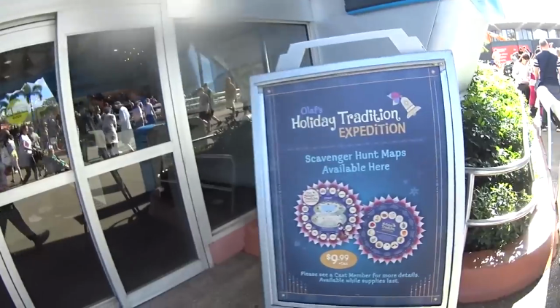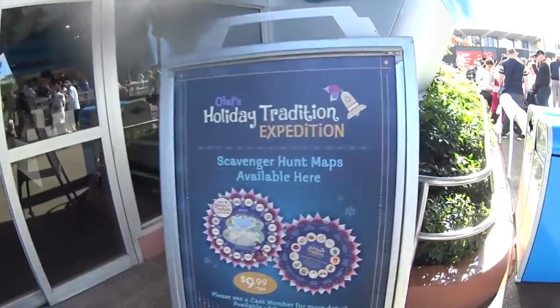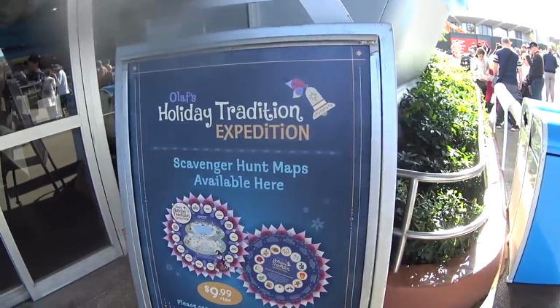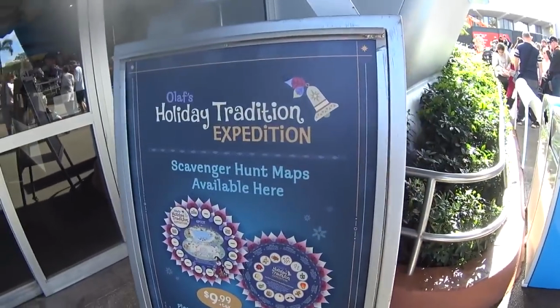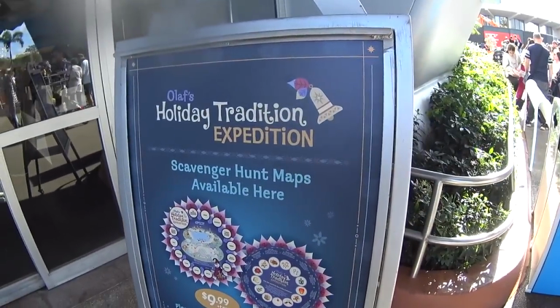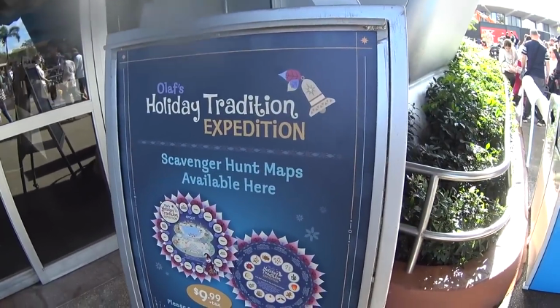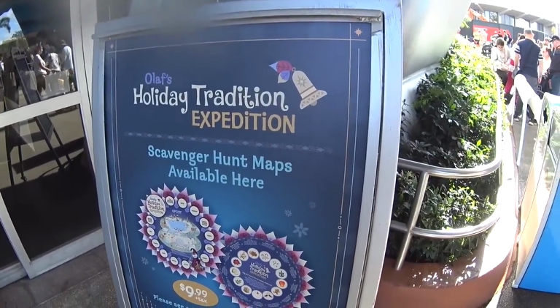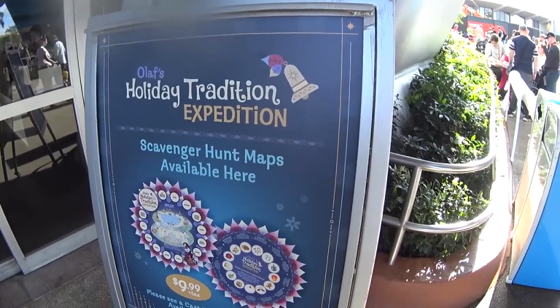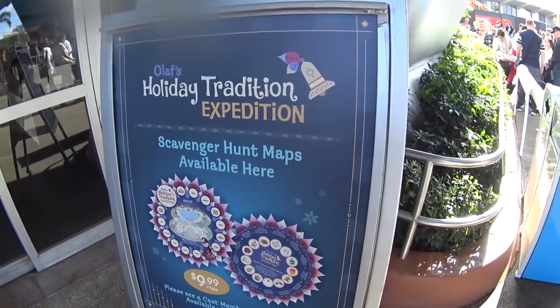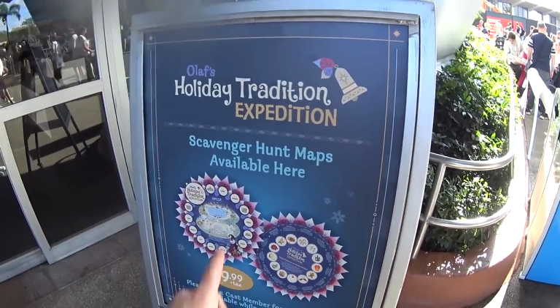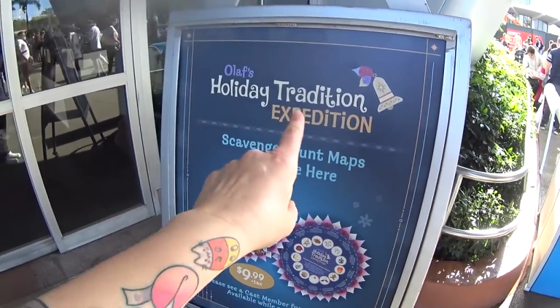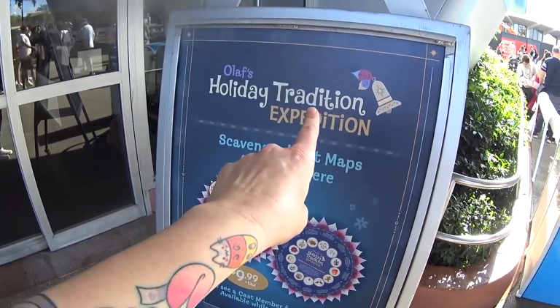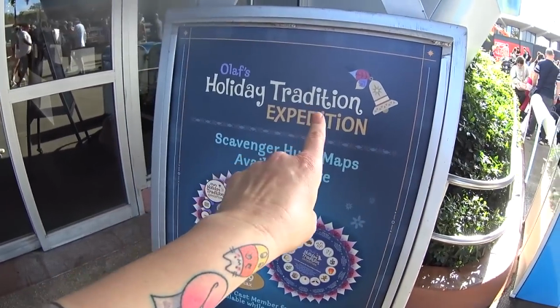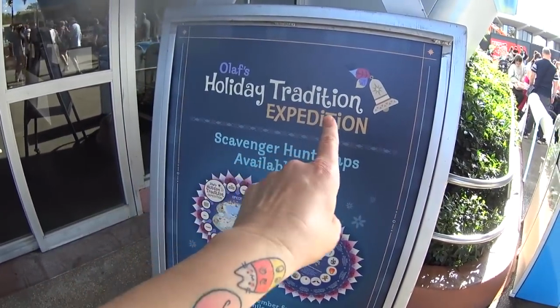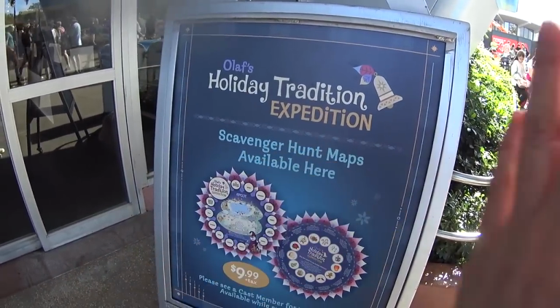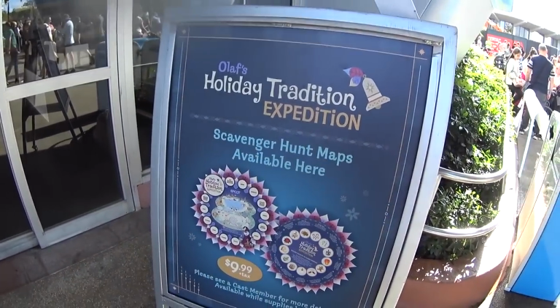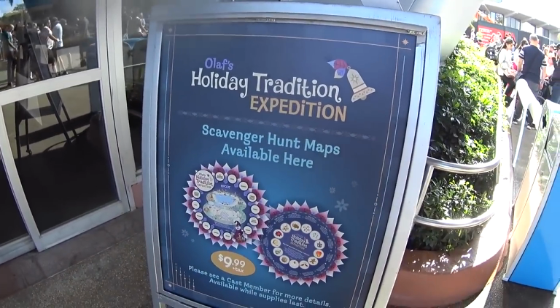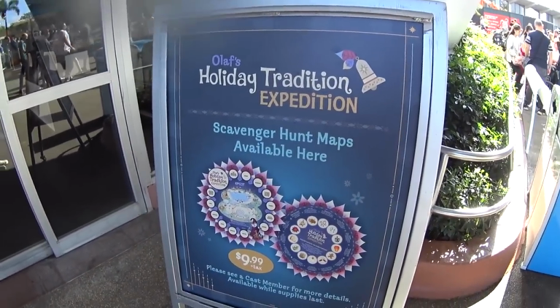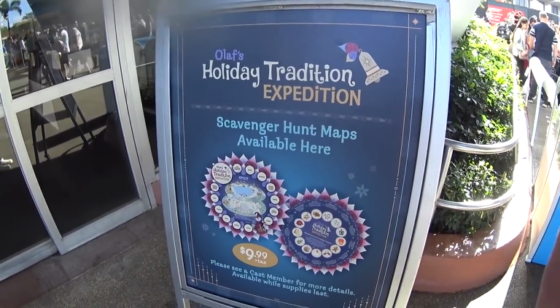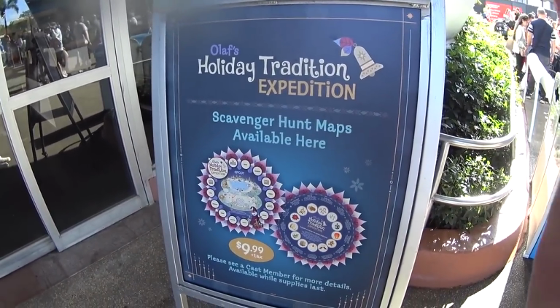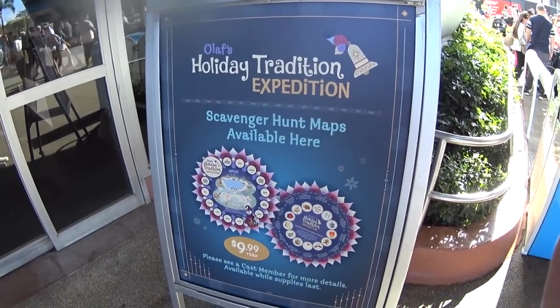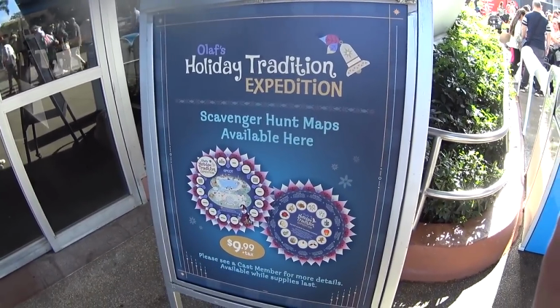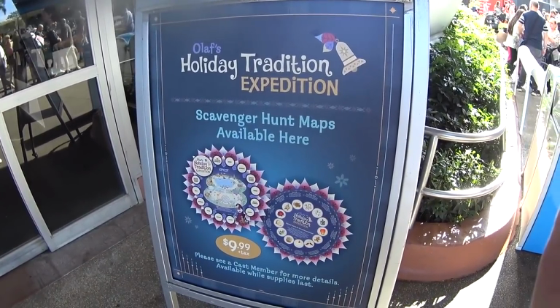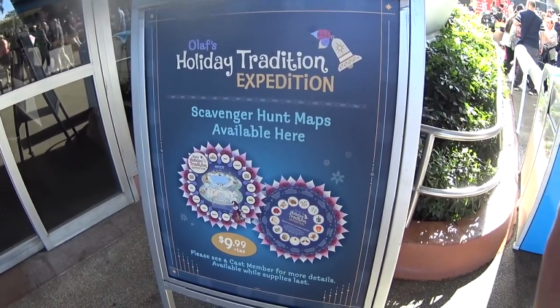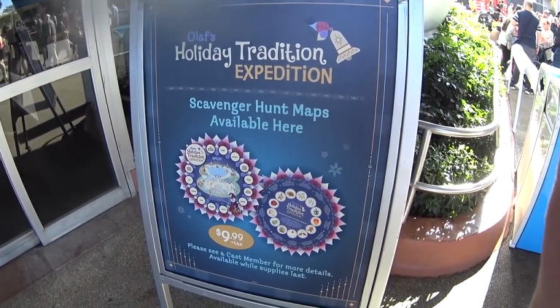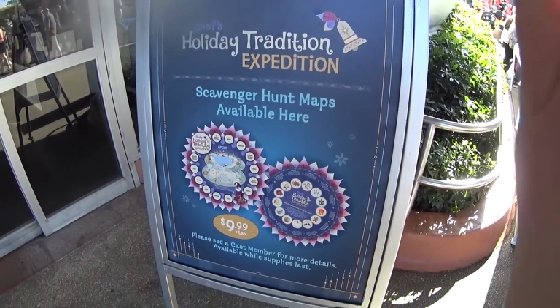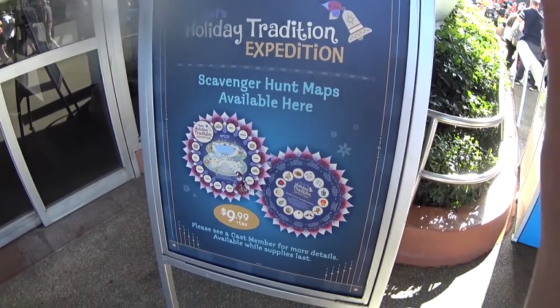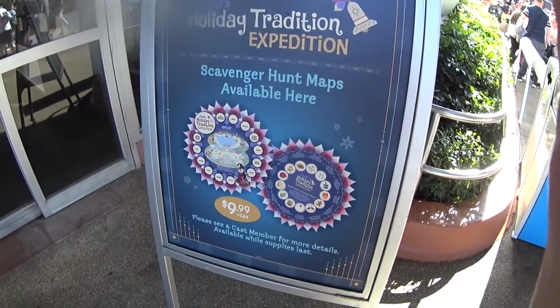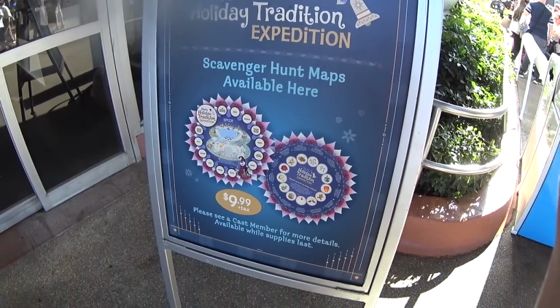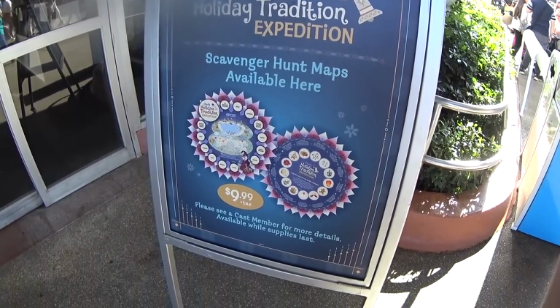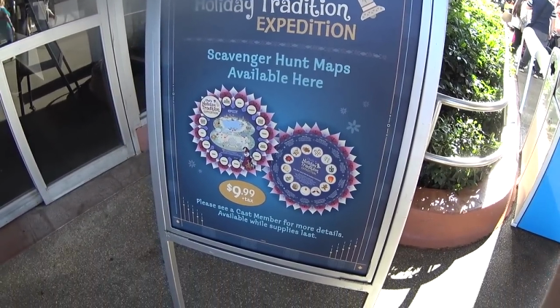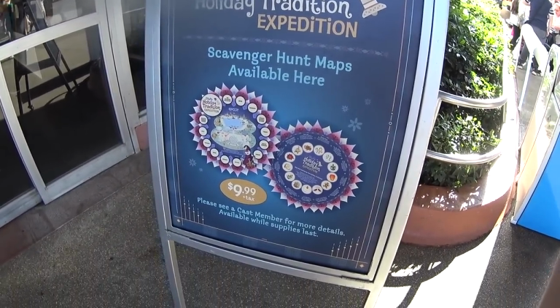The first store we're going into is Gateway Gifts. But first I want to show you this — Olaf's Holiday Tradition Expedition. It's a scavenger hunt.